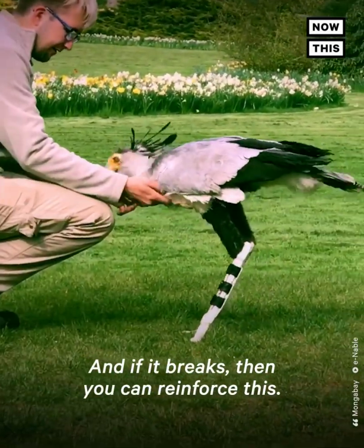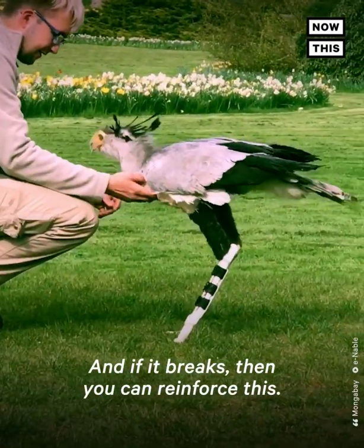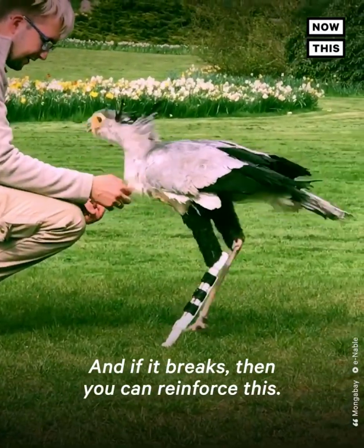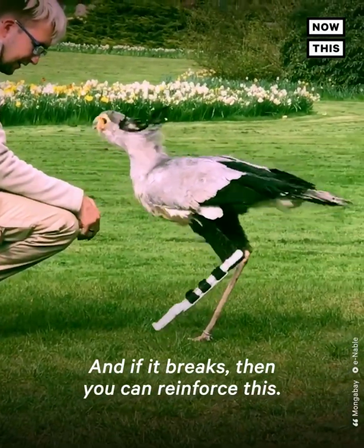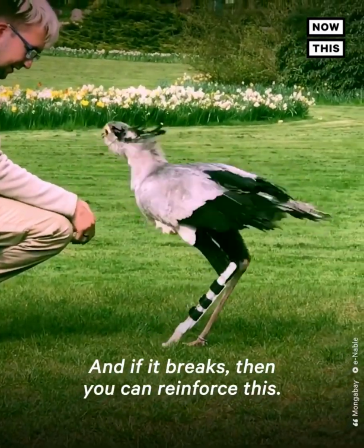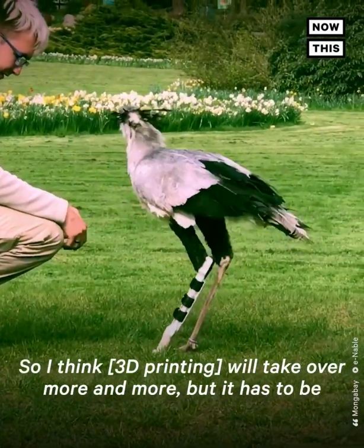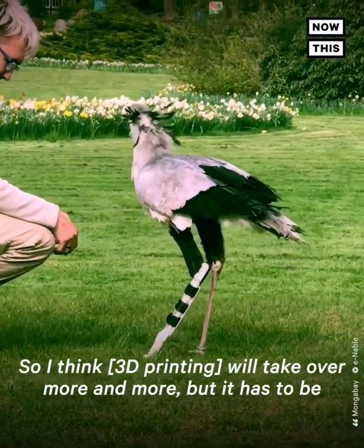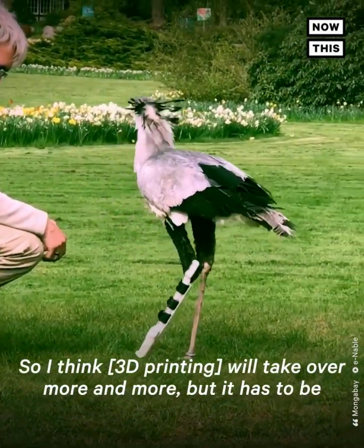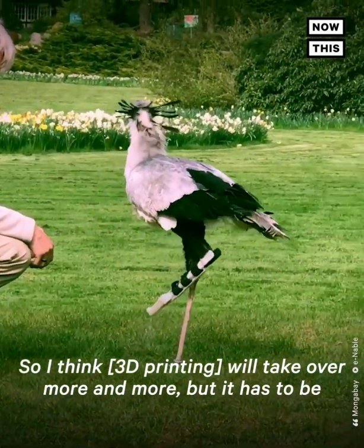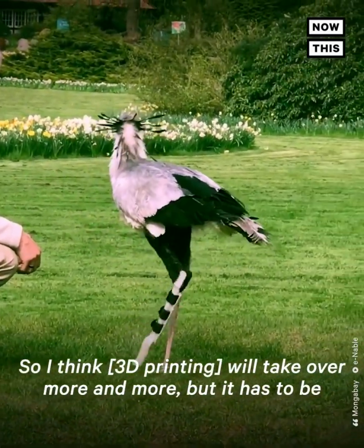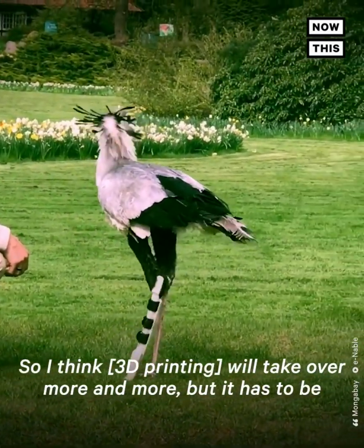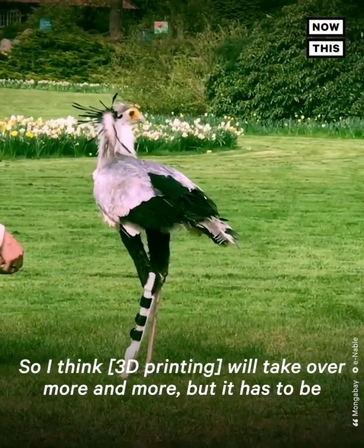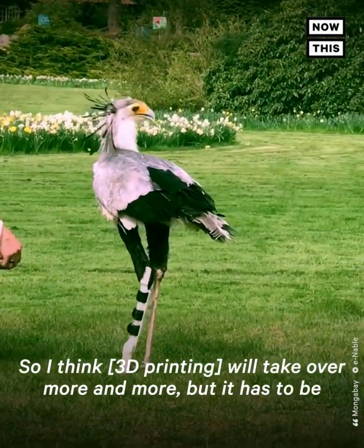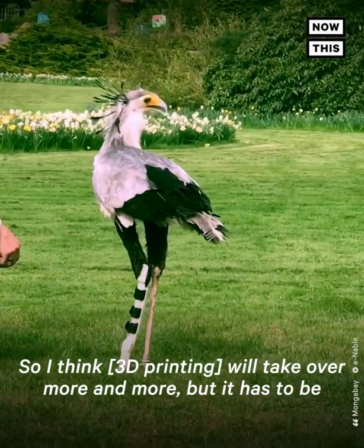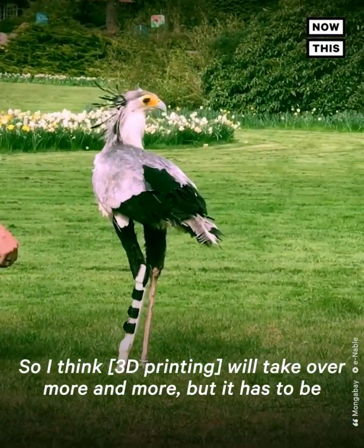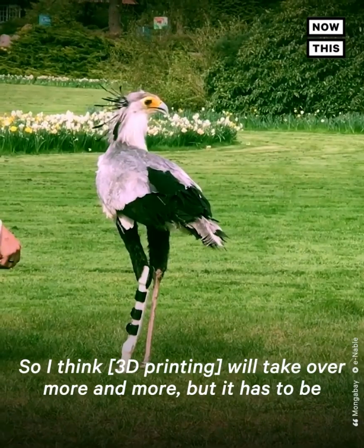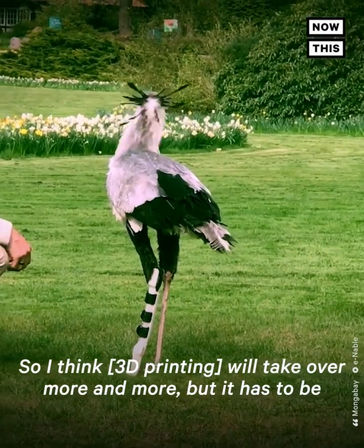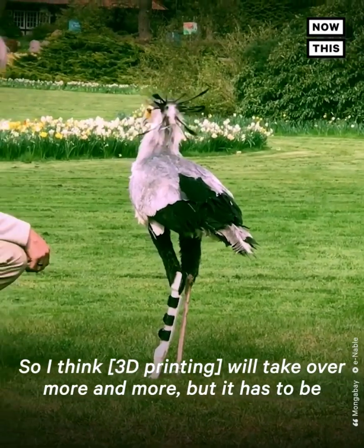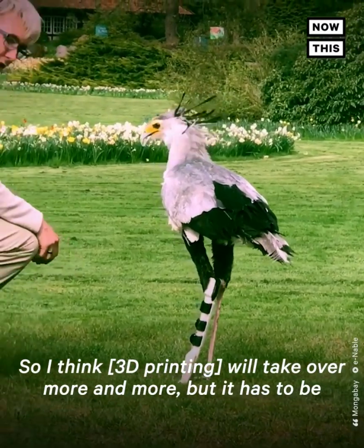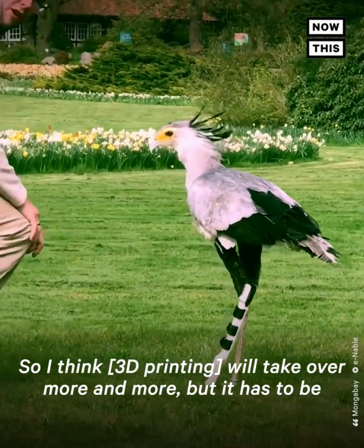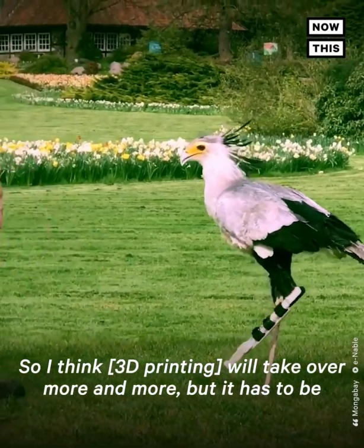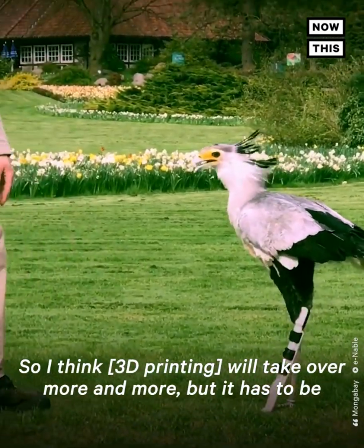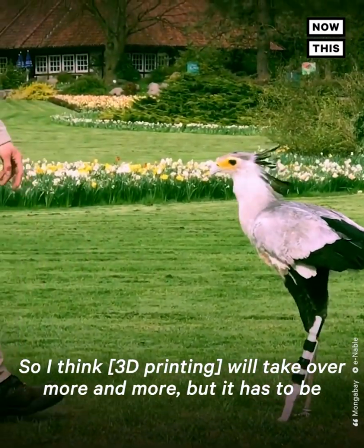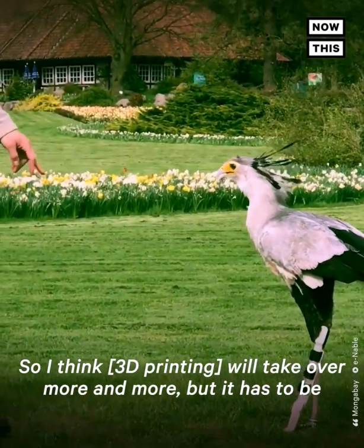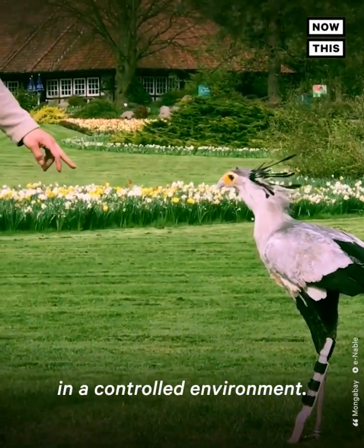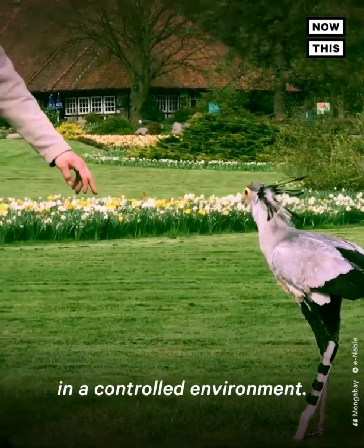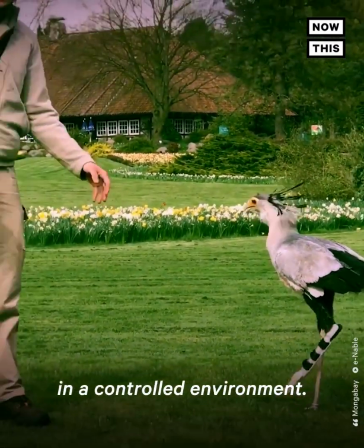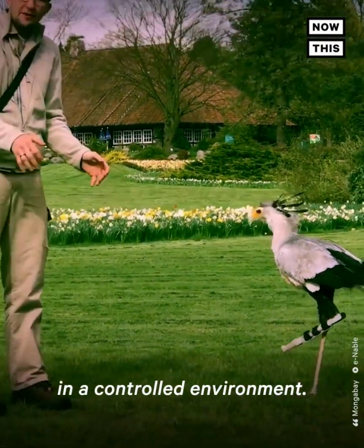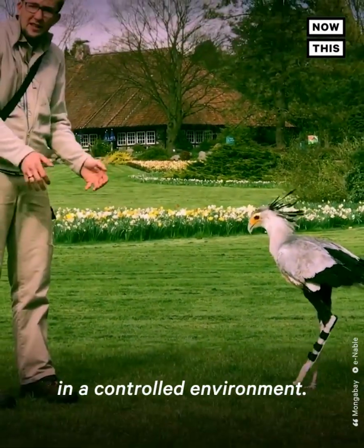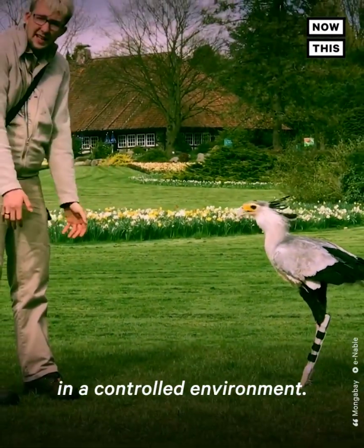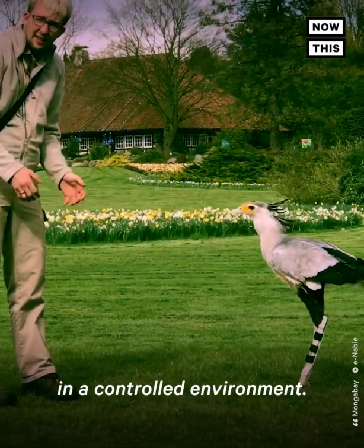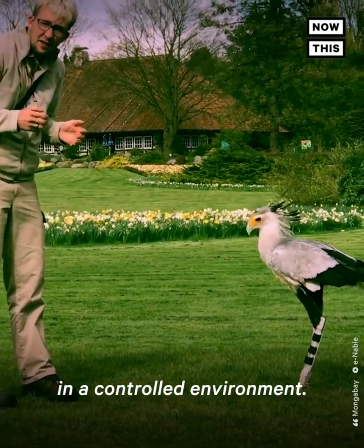I think it will take over more and more, but it has to be in a controlled environment.